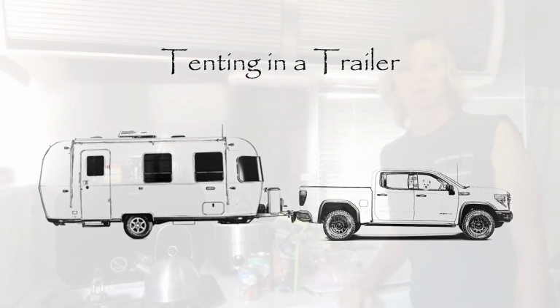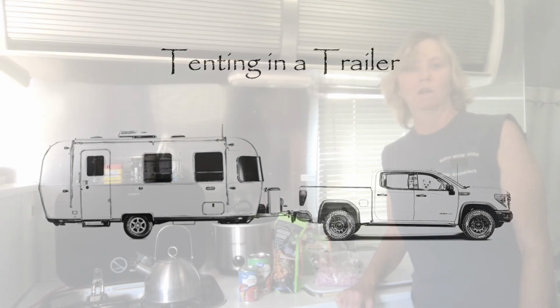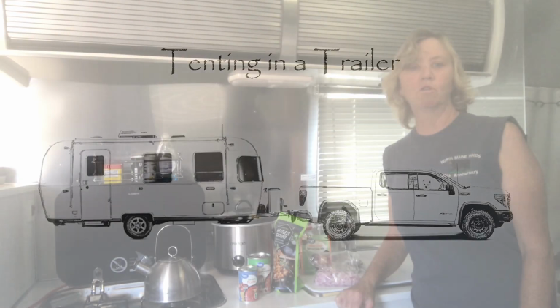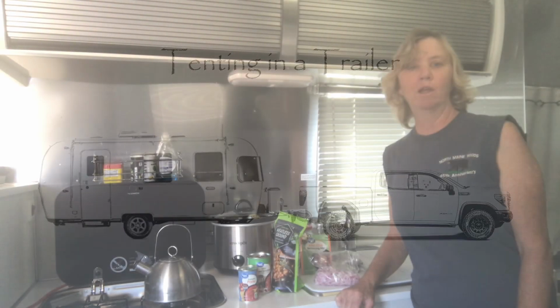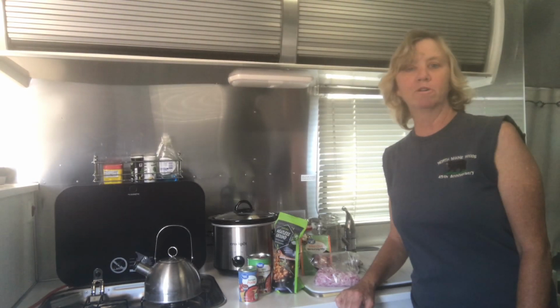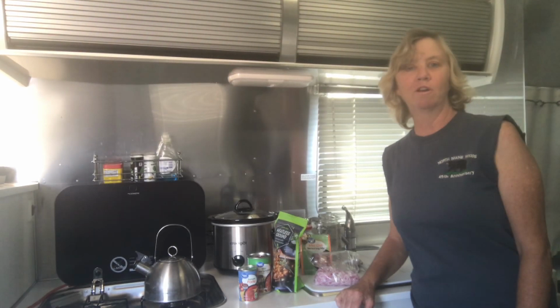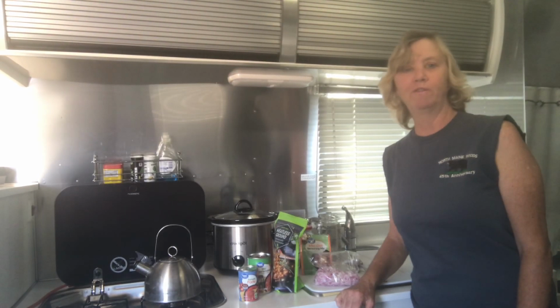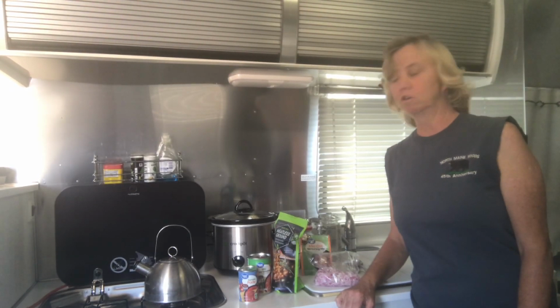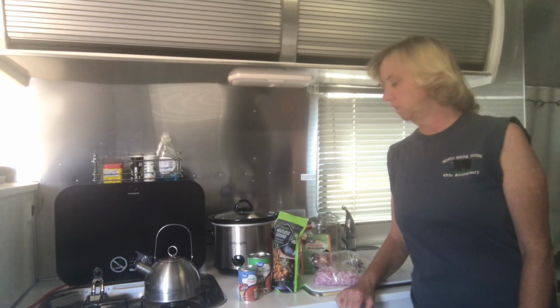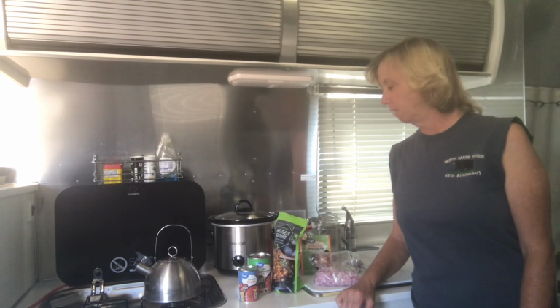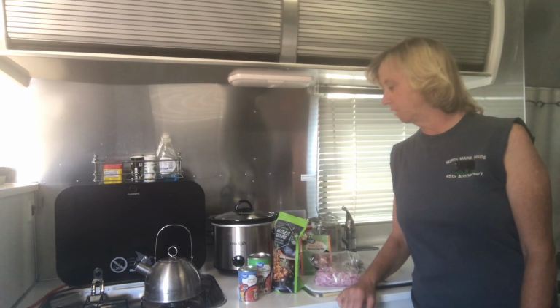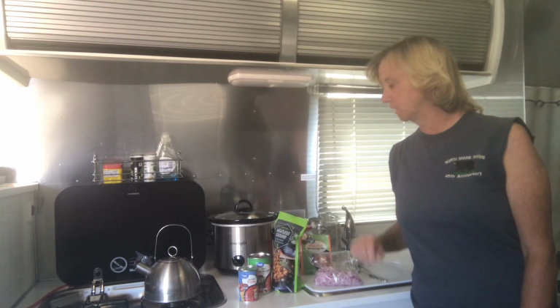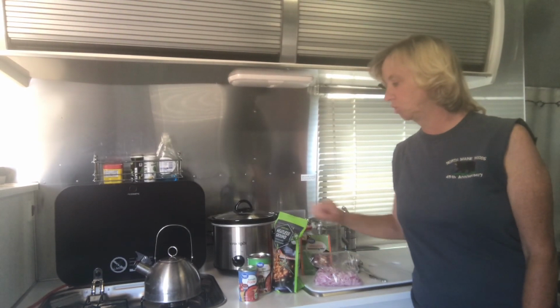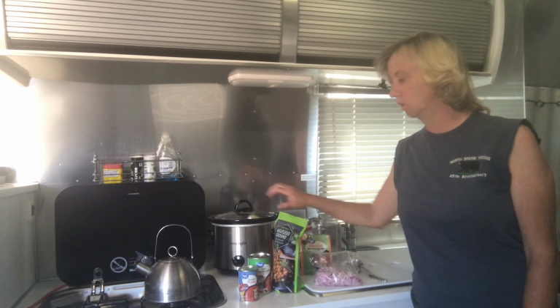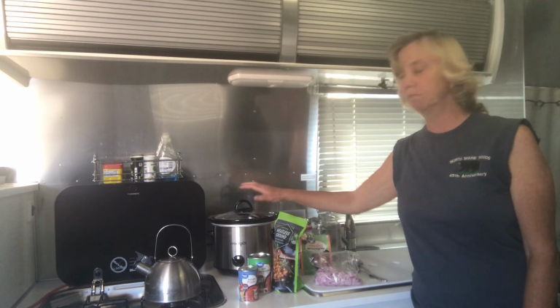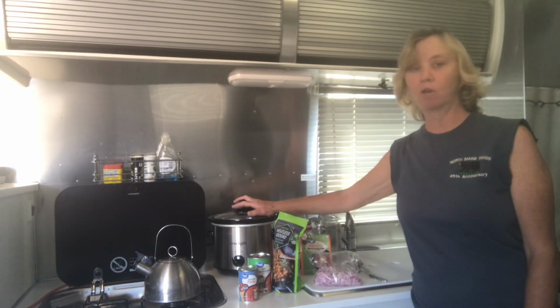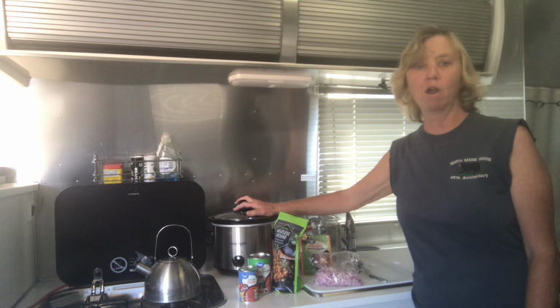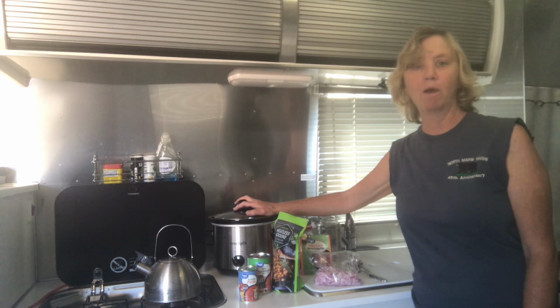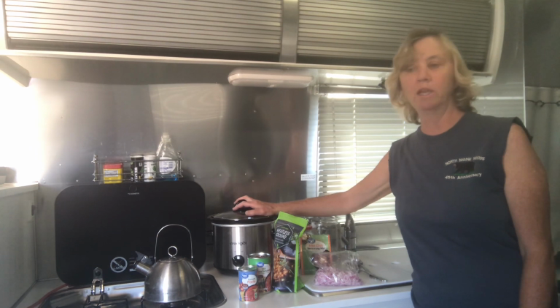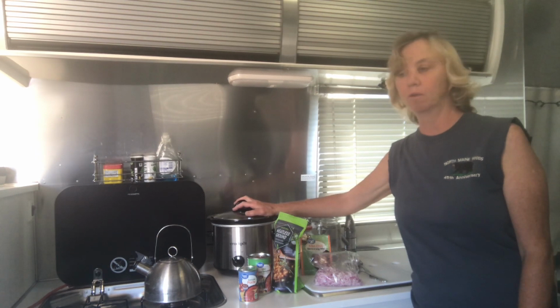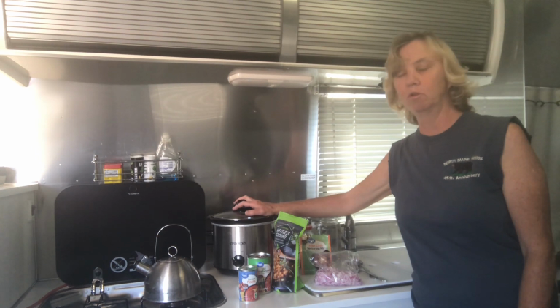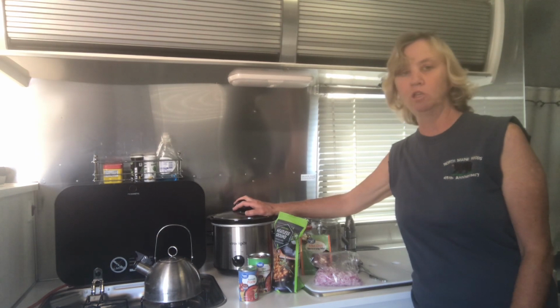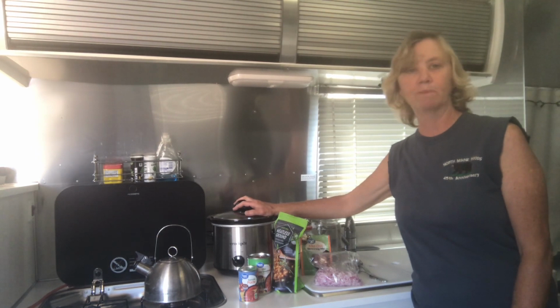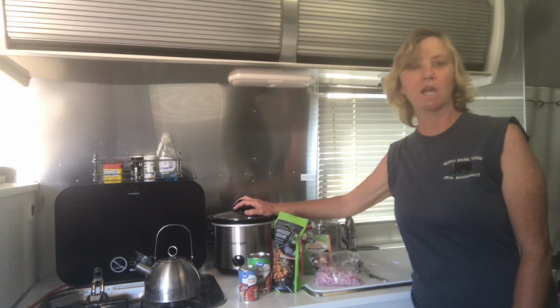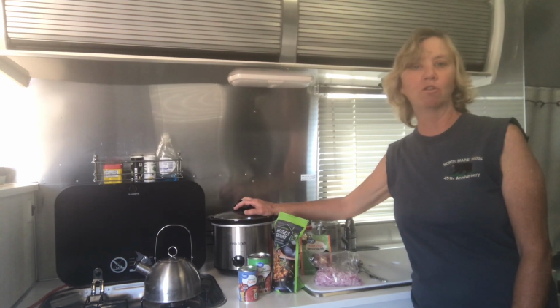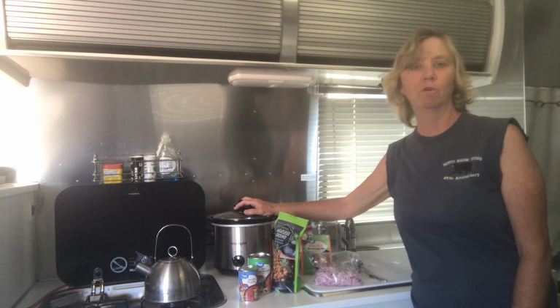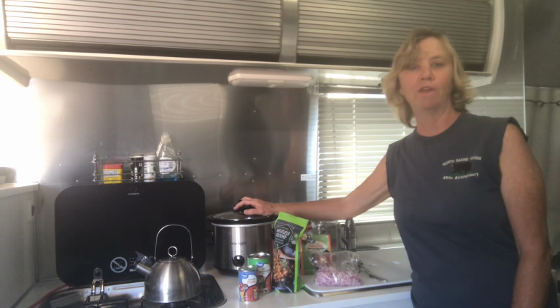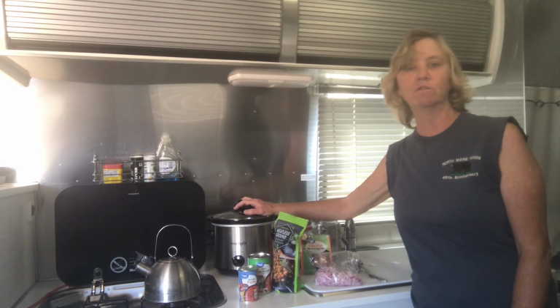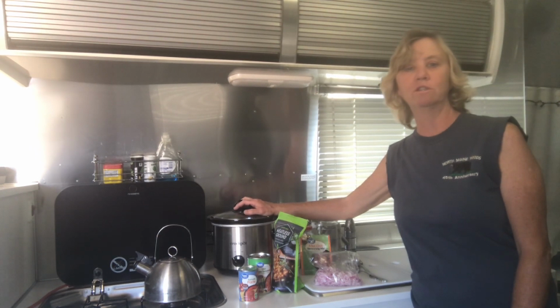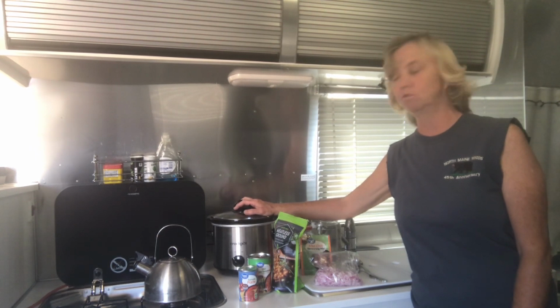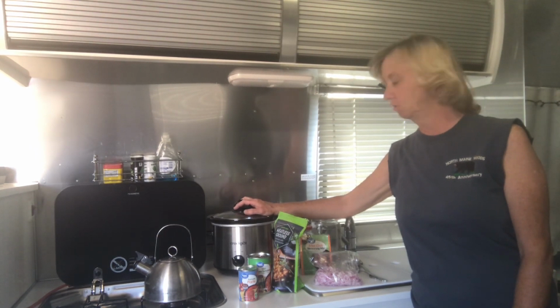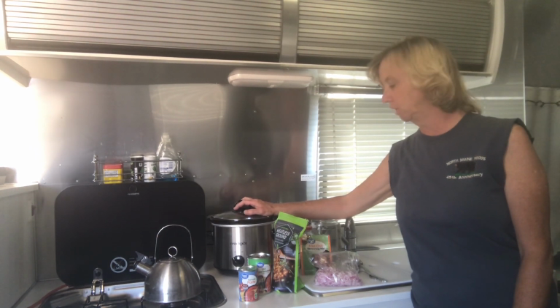Hello campers and RVers. Today I'm going to make some chili in my crock pot and I'm going to use my Jackery 1000 to do the cooking.